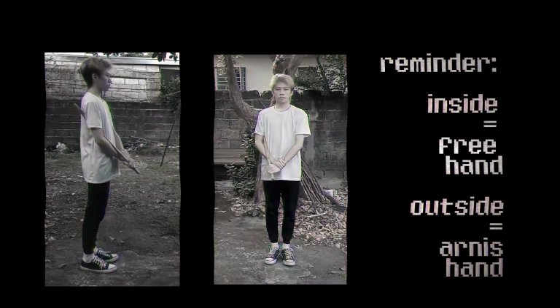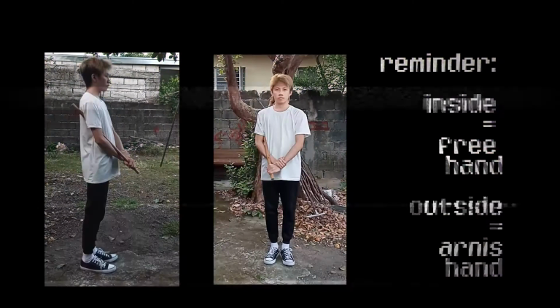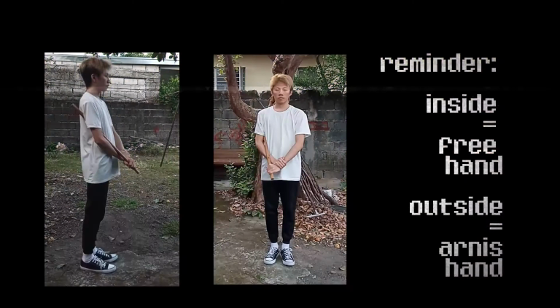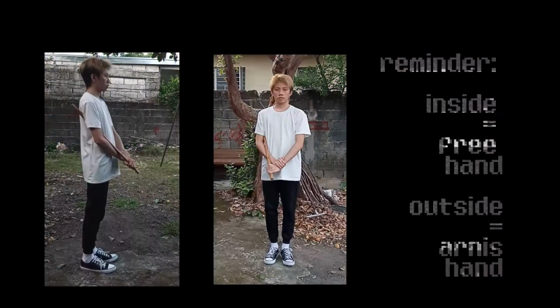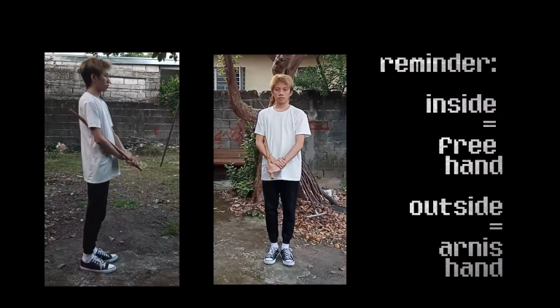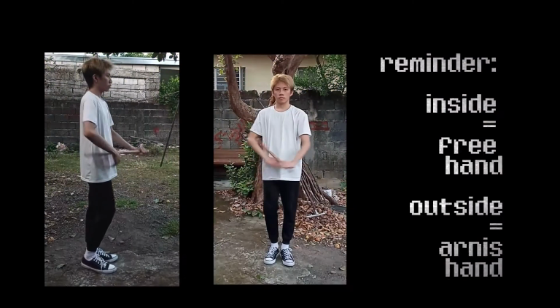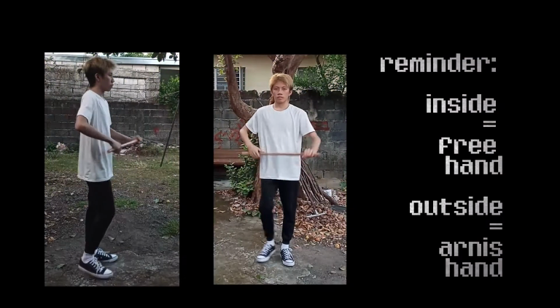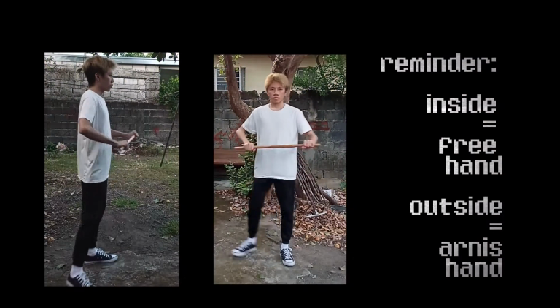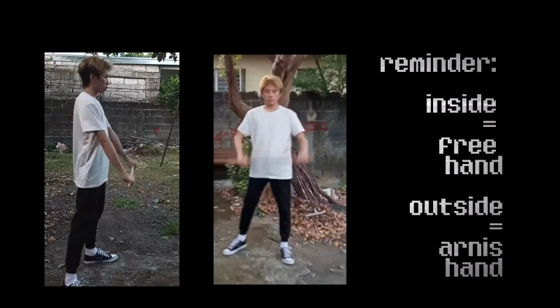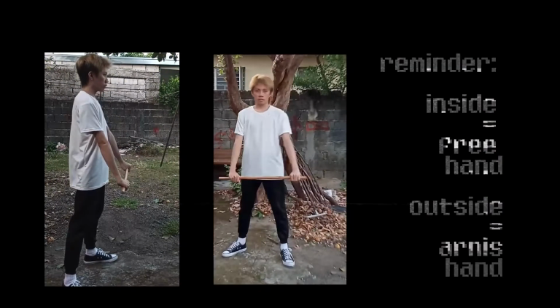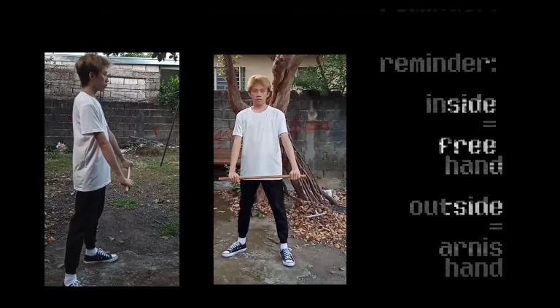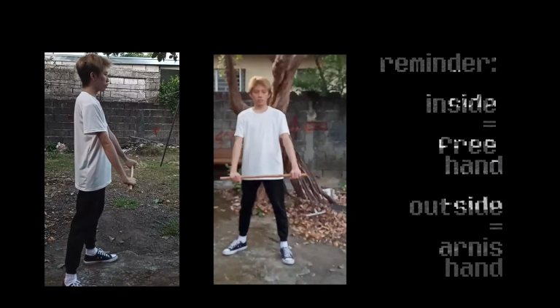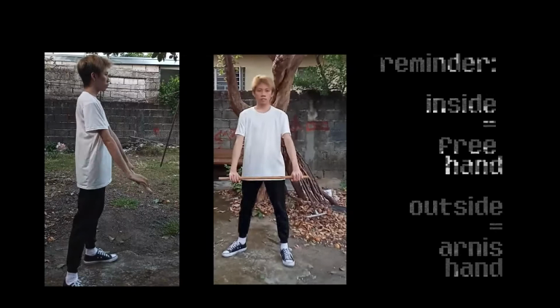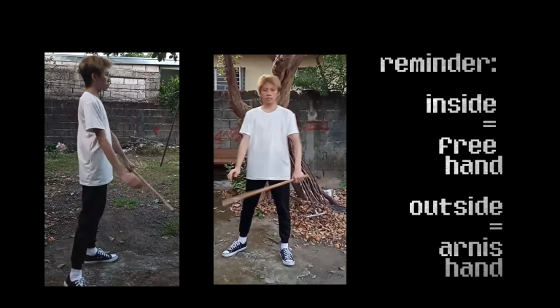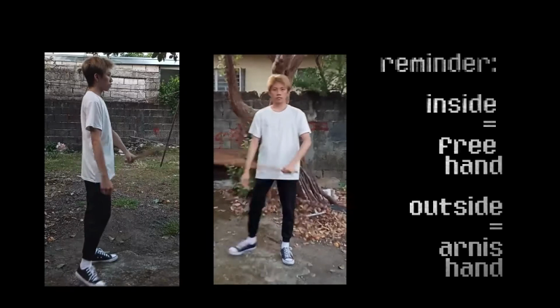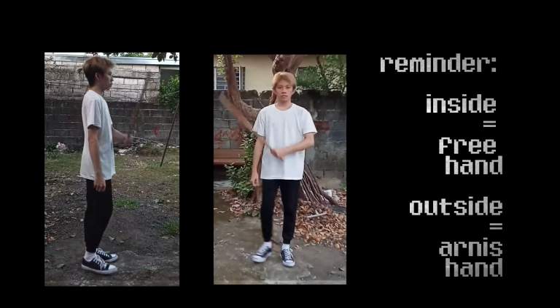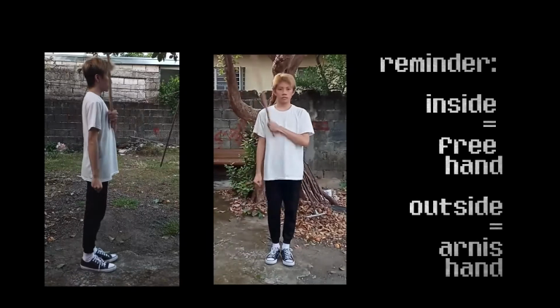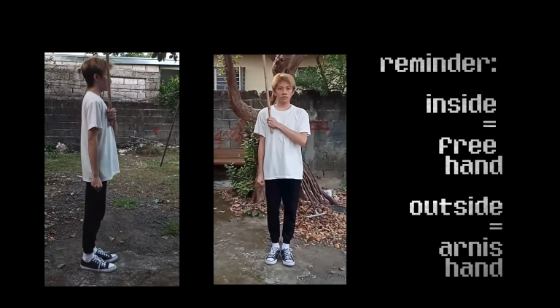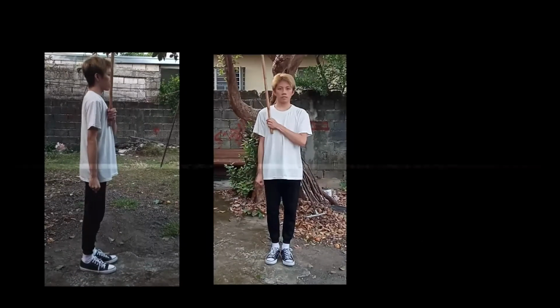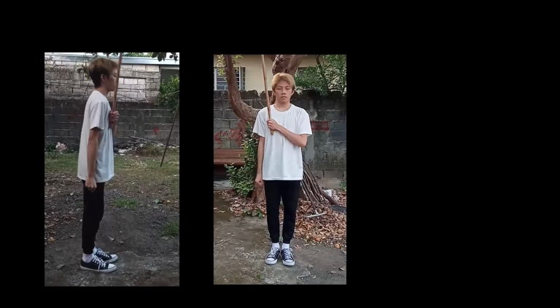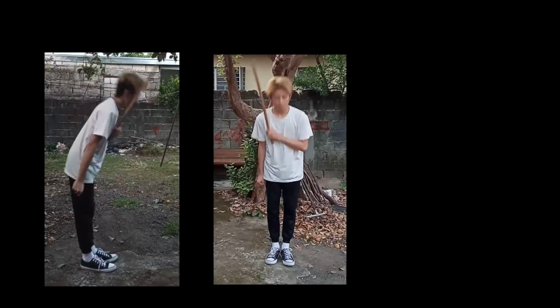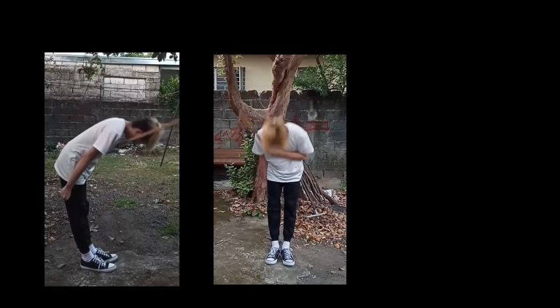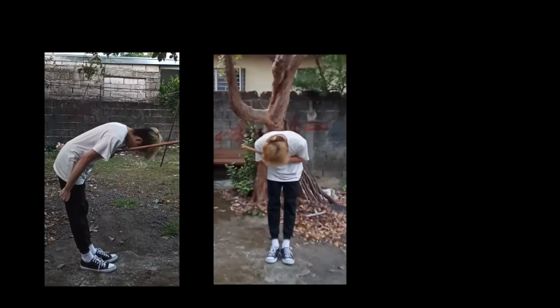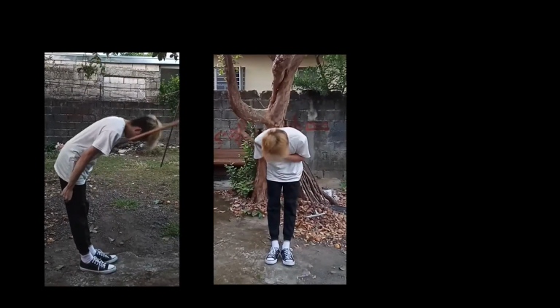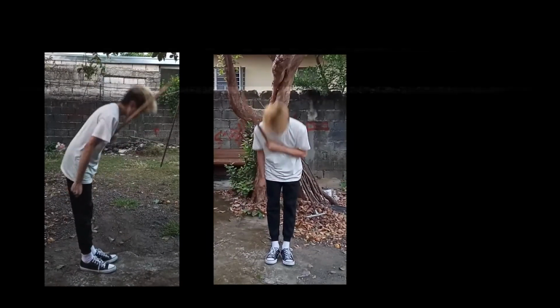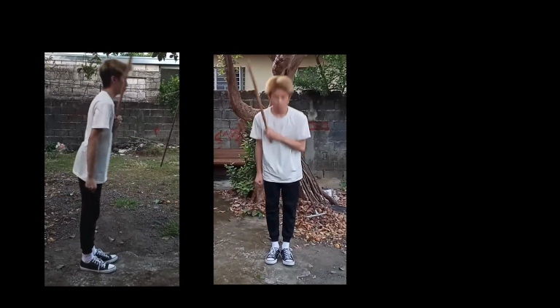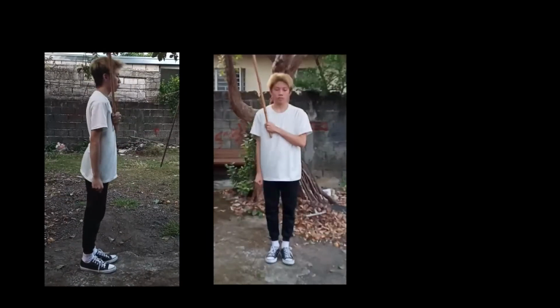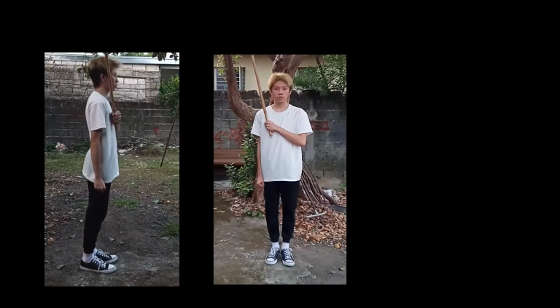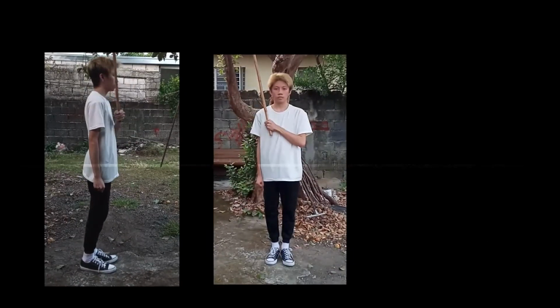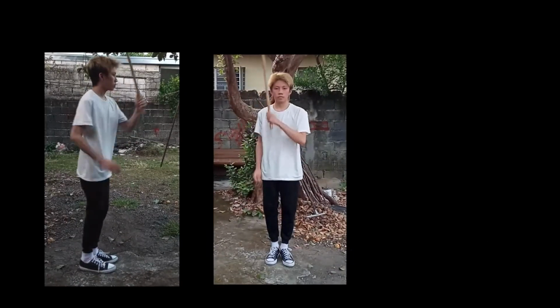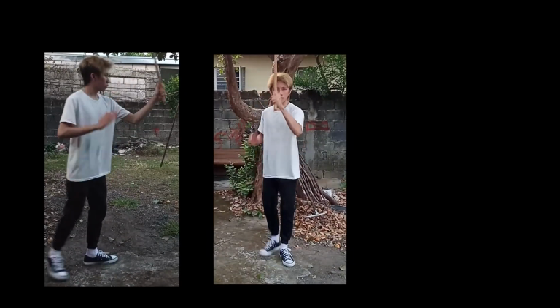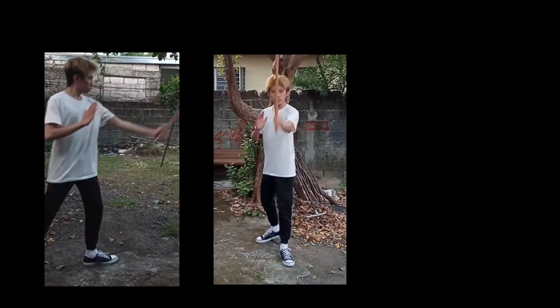Reminder: your inside is your free hand side and your outside is your nice hand side. Hold the stick vertically with your hand at the bottom and your free hand supporting the top.